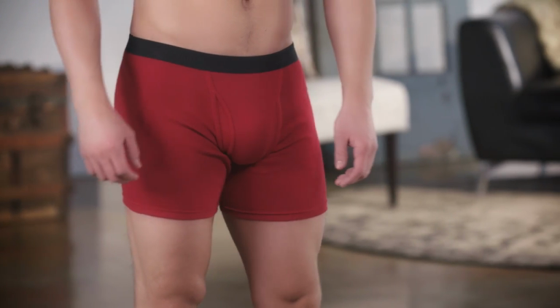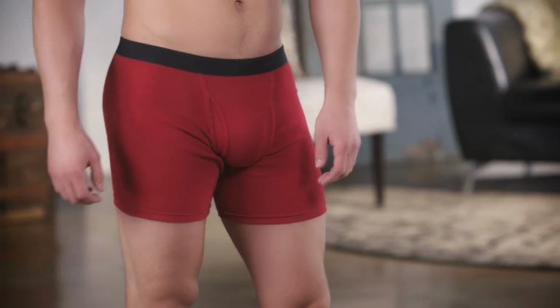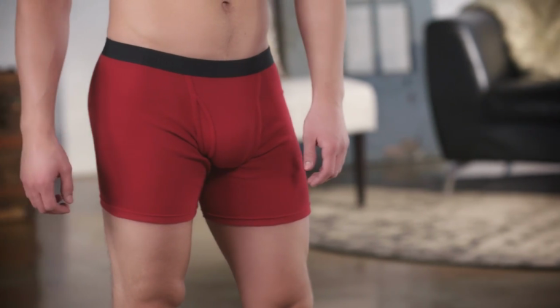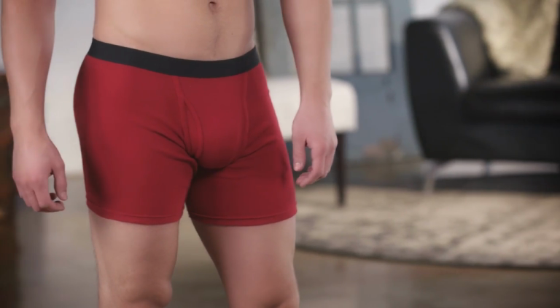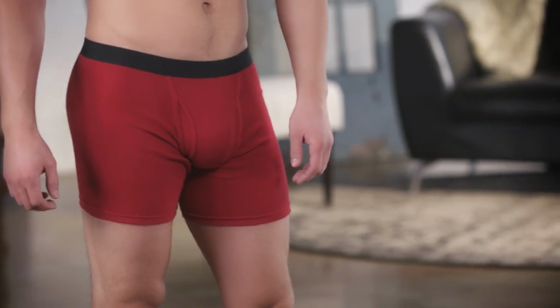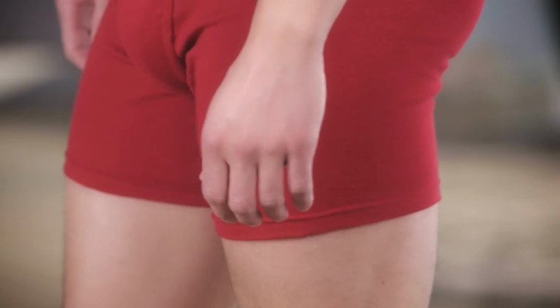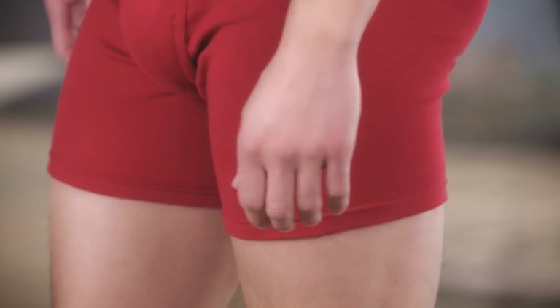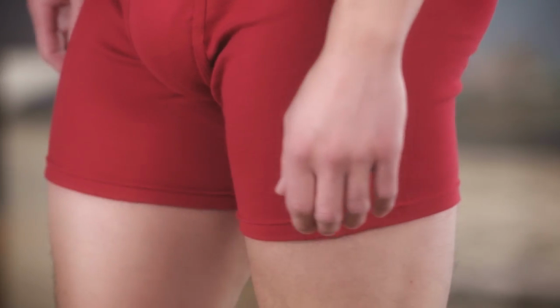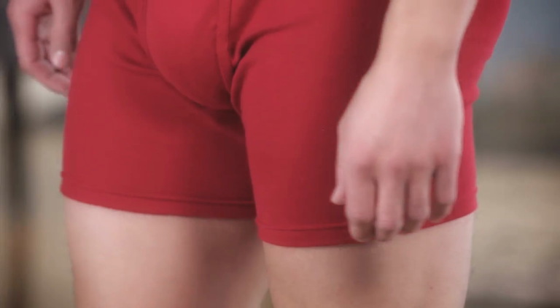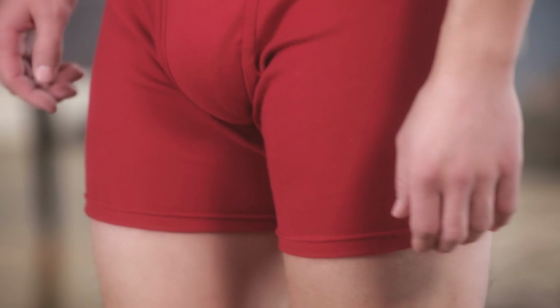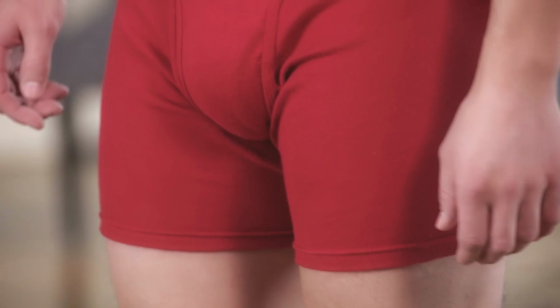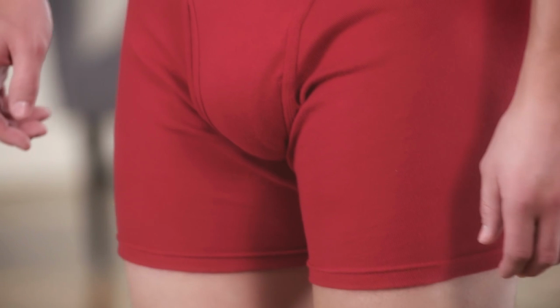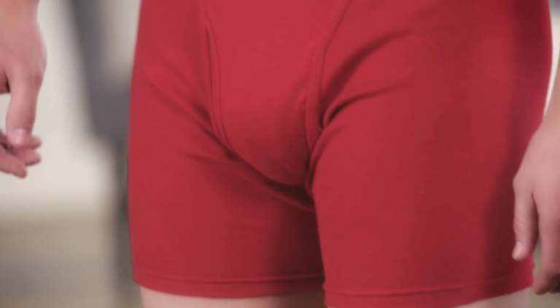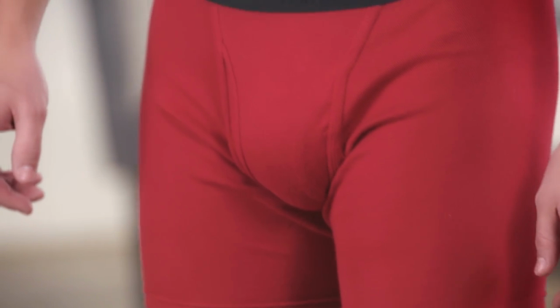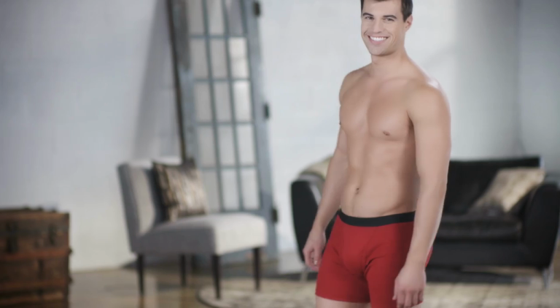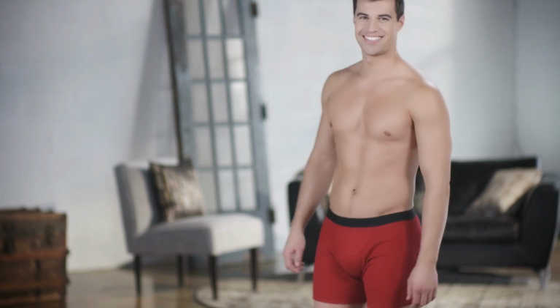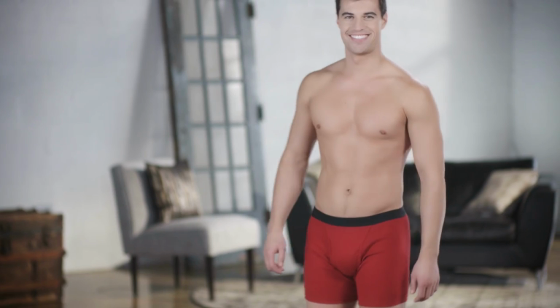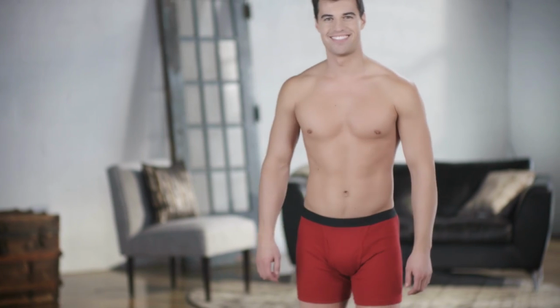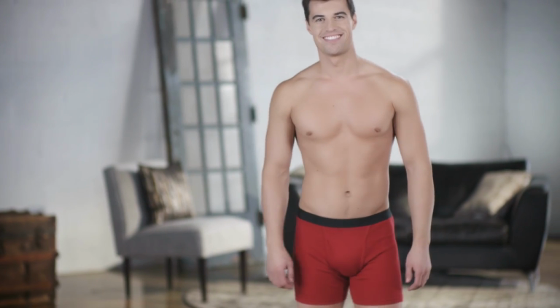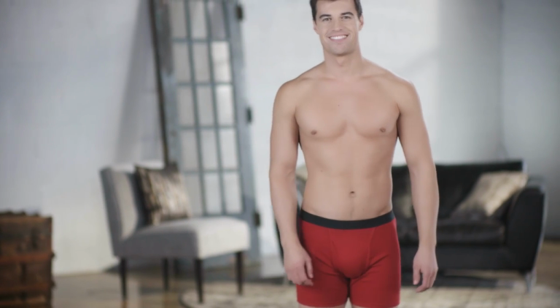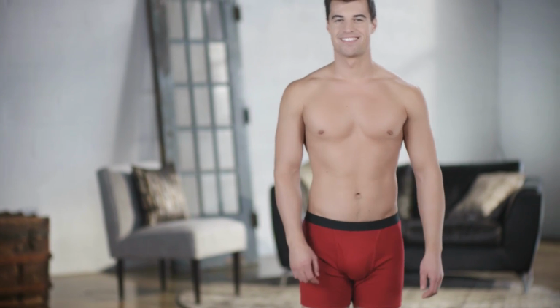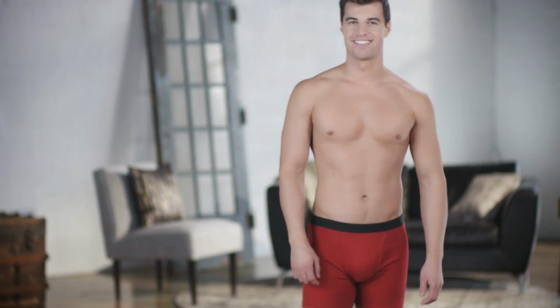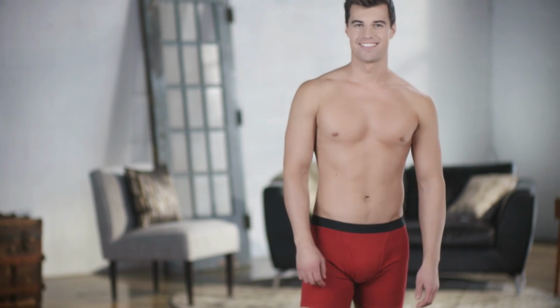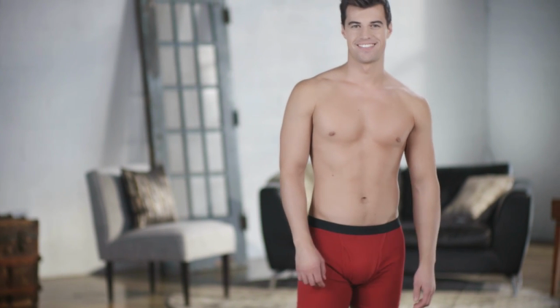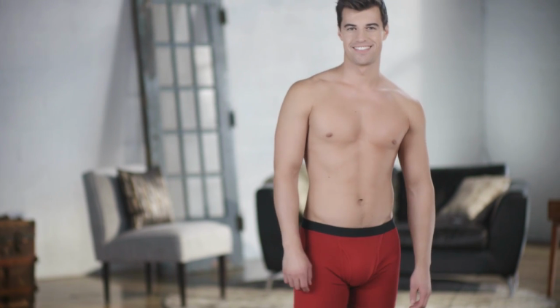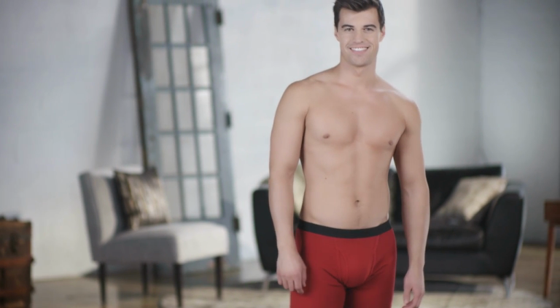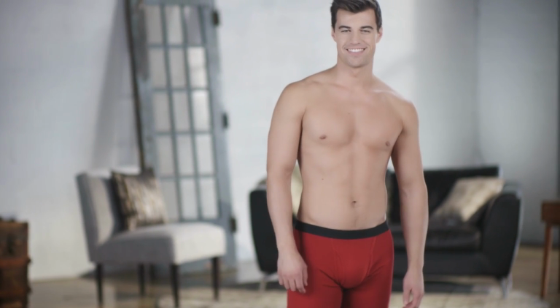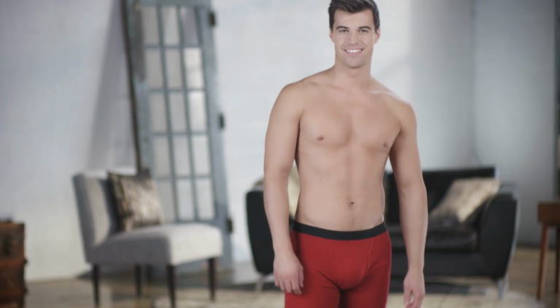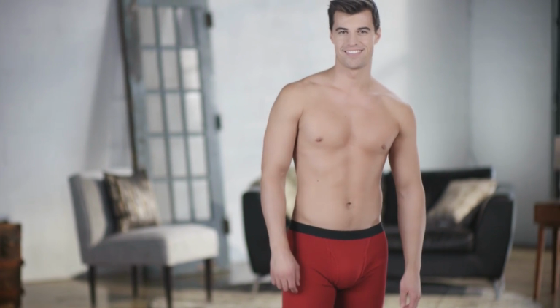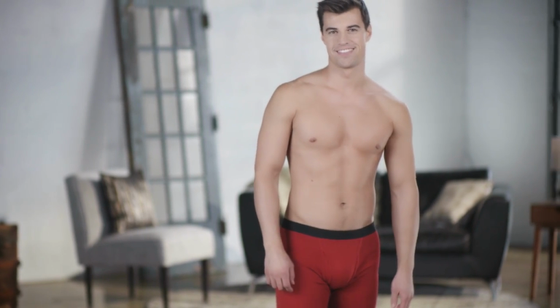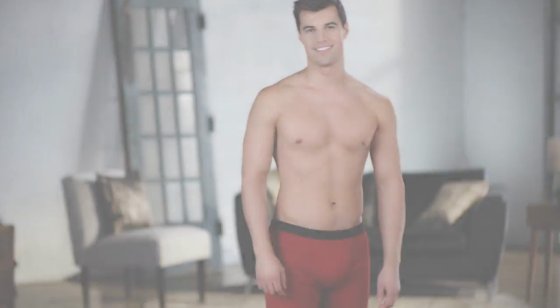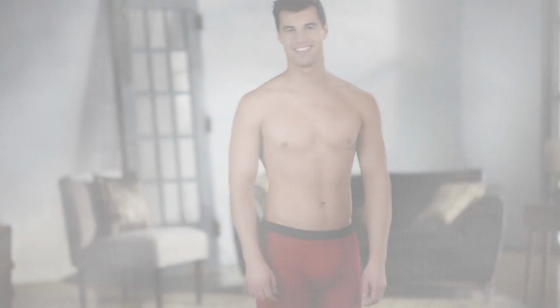And we're so sure you'll love it, we made it in a variety of other styles like briefs, fashion briefs, and boxers for all your different looks and fits.